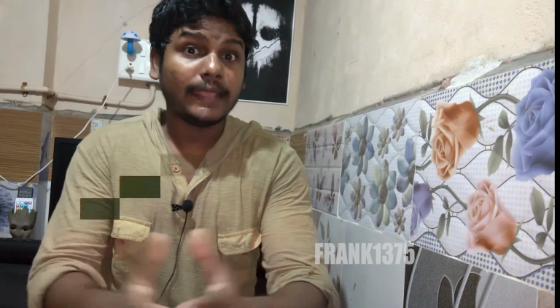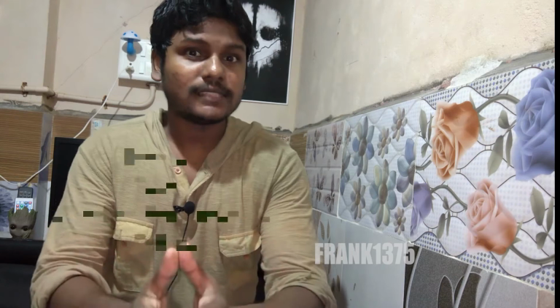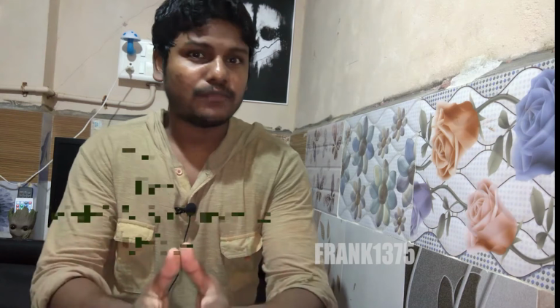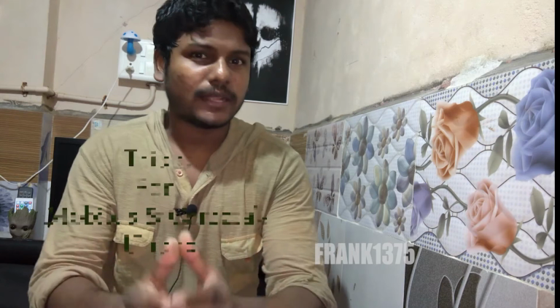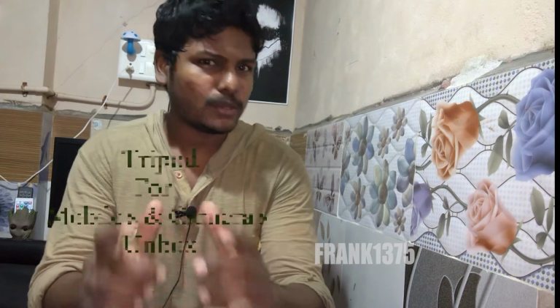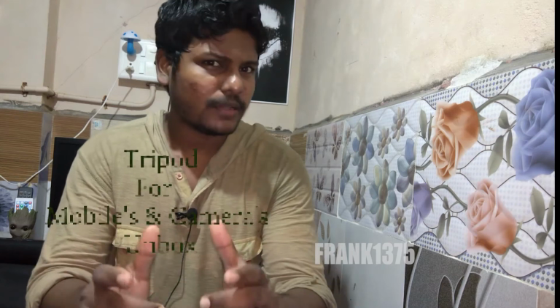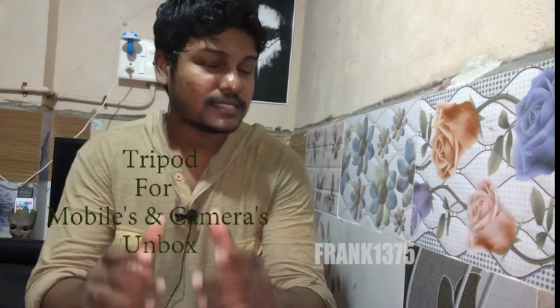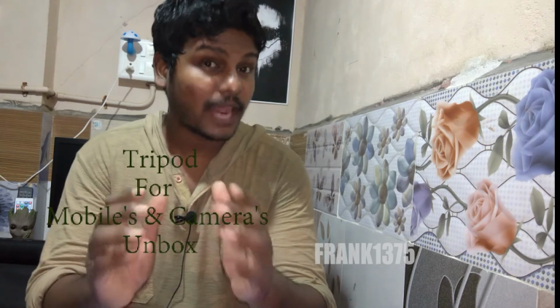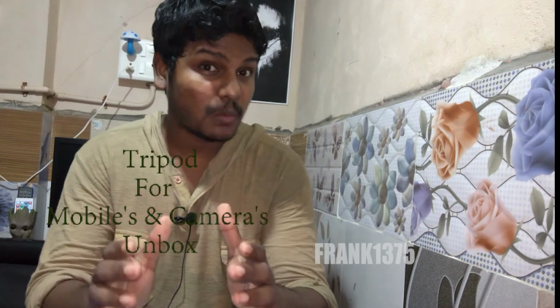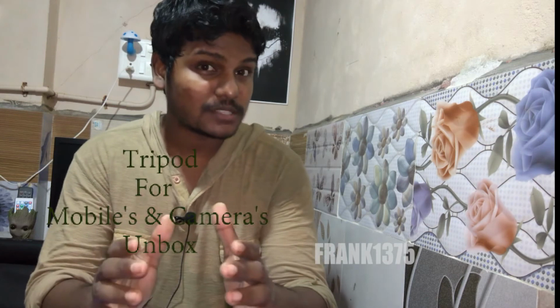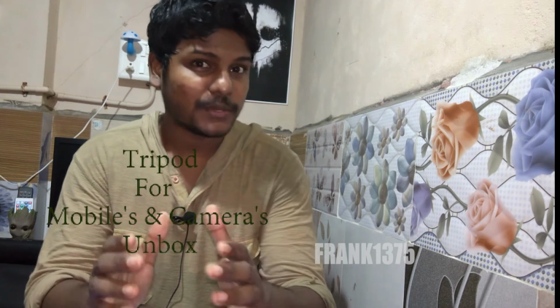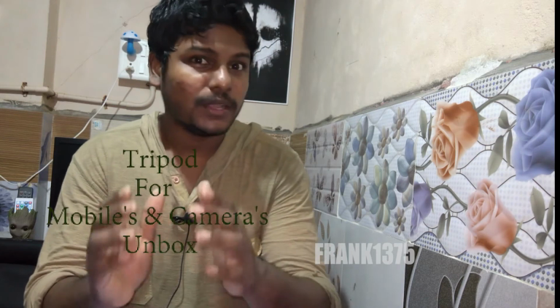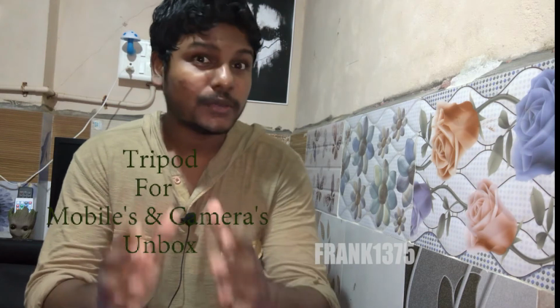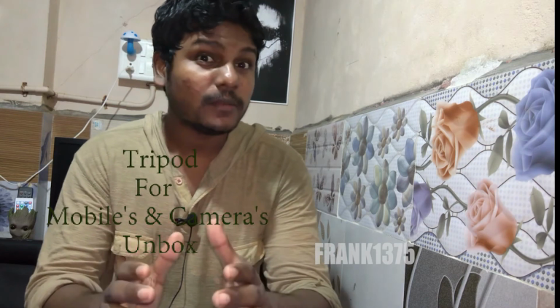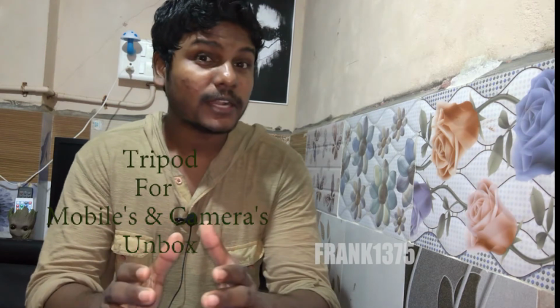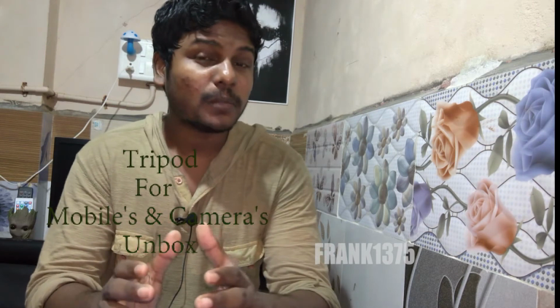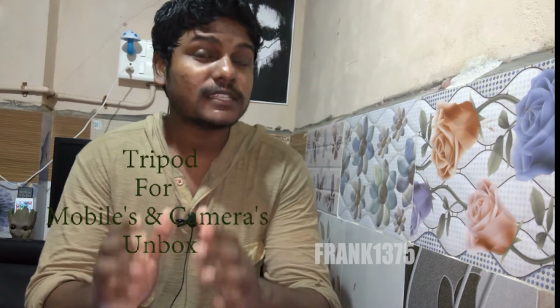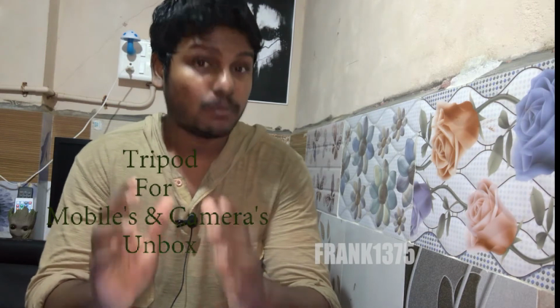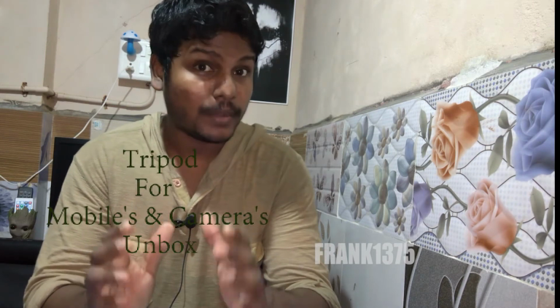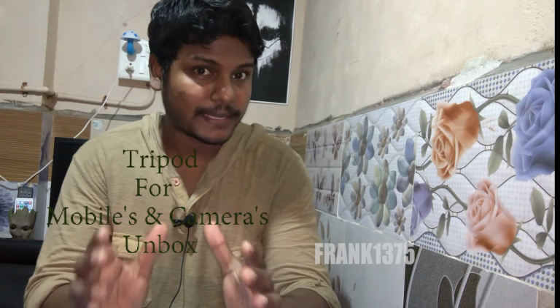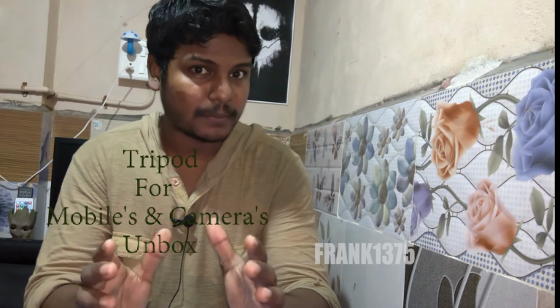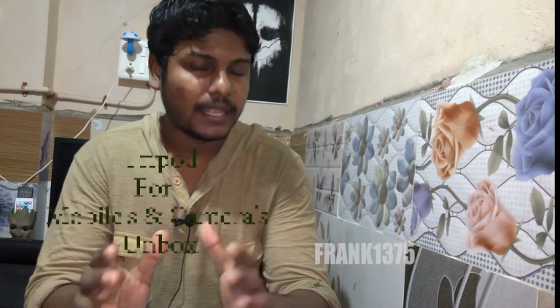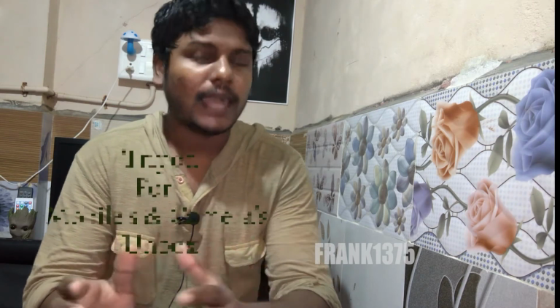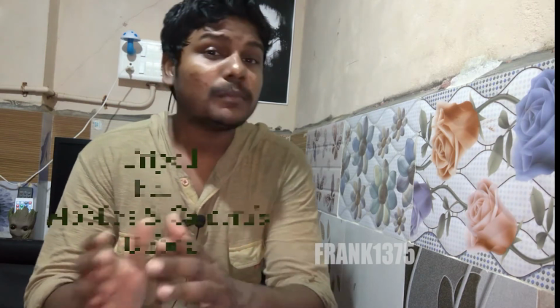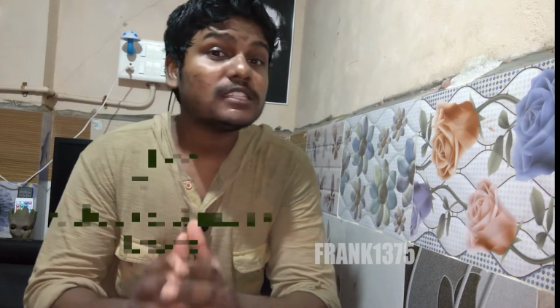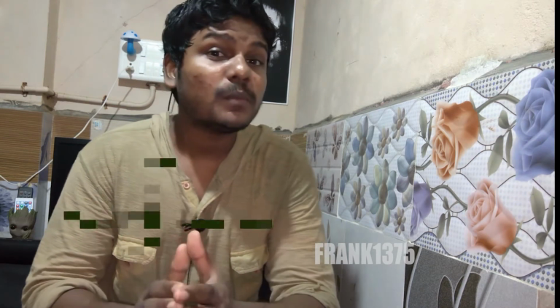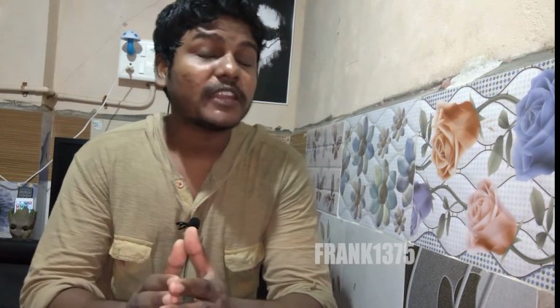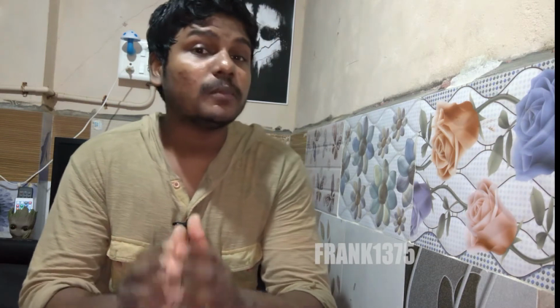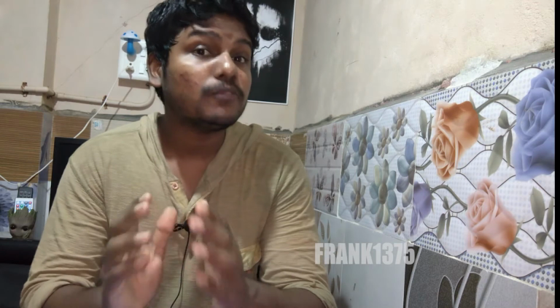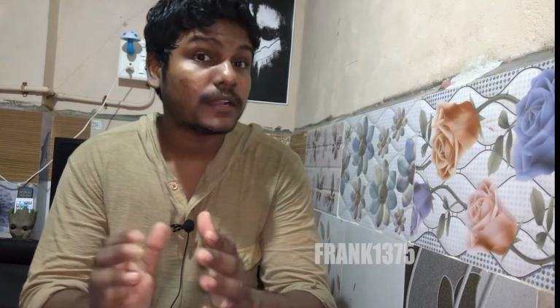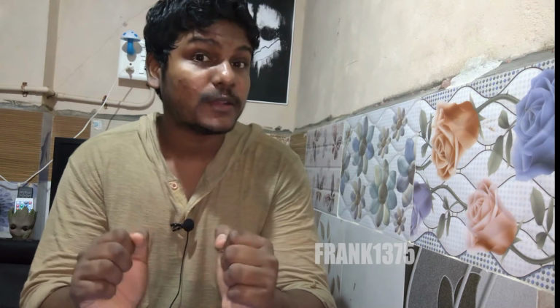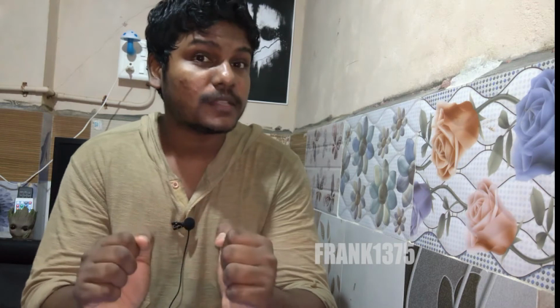Hi guys, I am Frank. Today I am going to do an unboxing video. I am going to unbox a mobile tripod and the price of the product is 400 rupees.